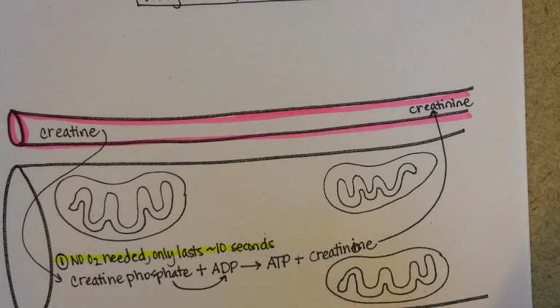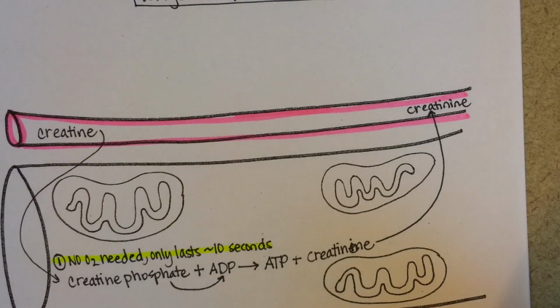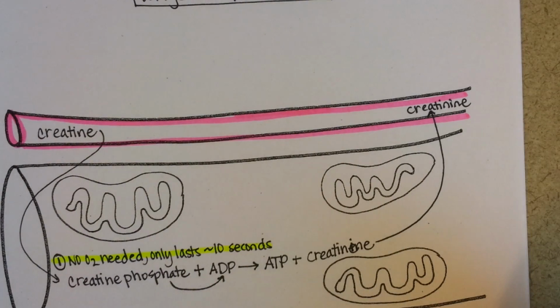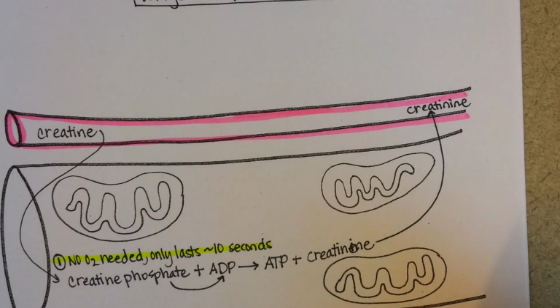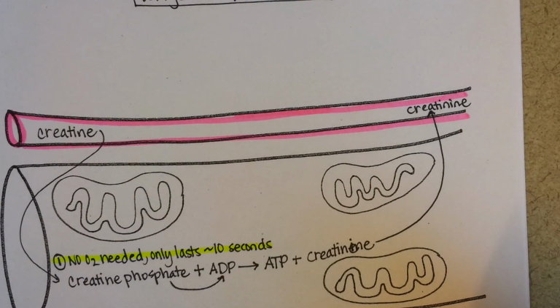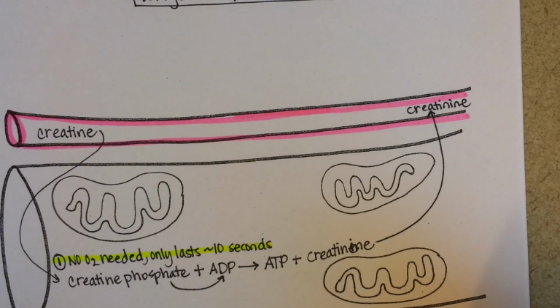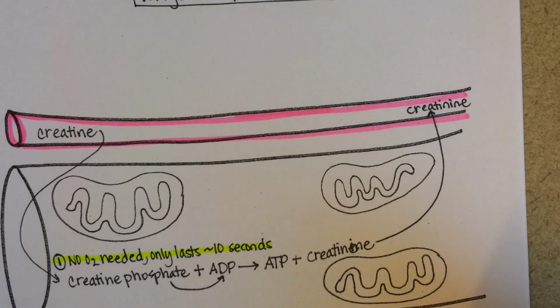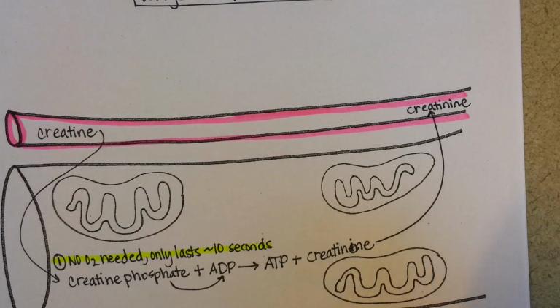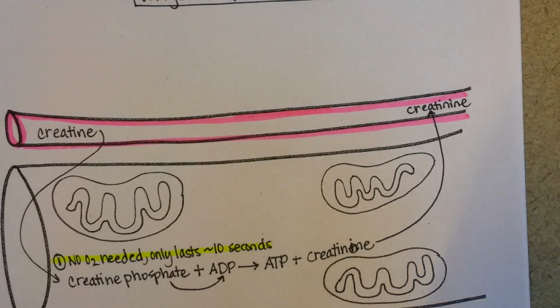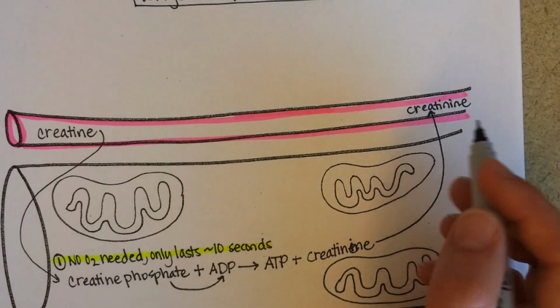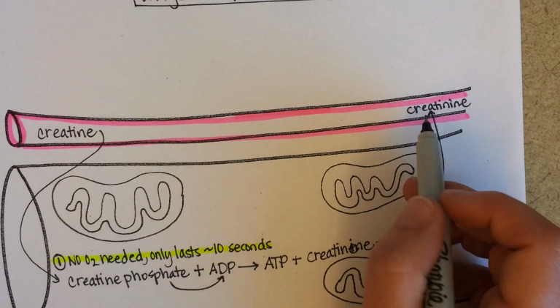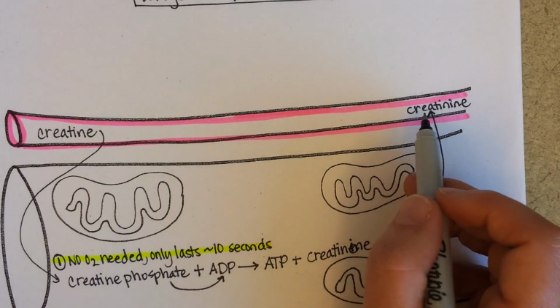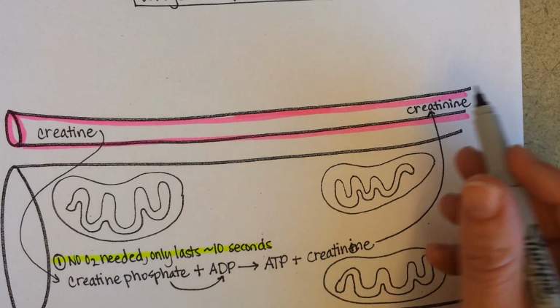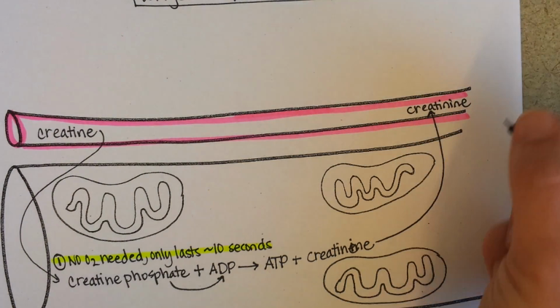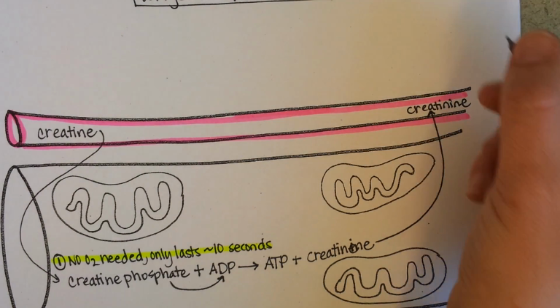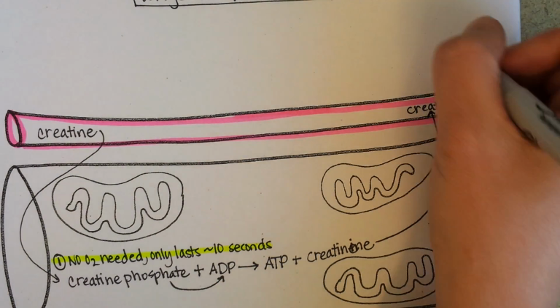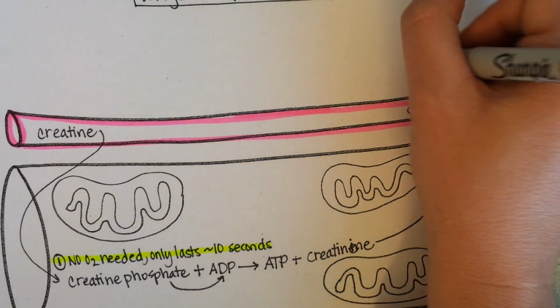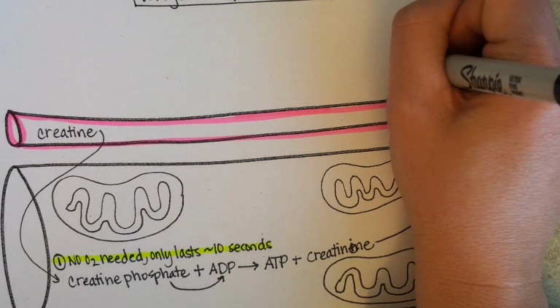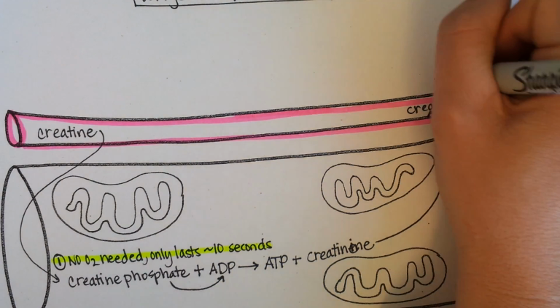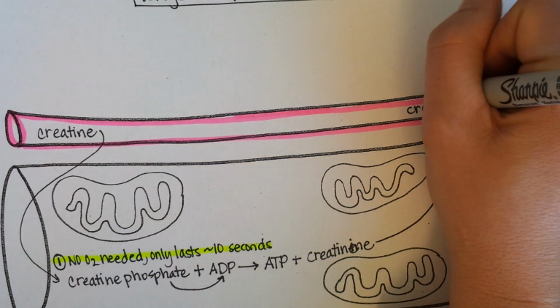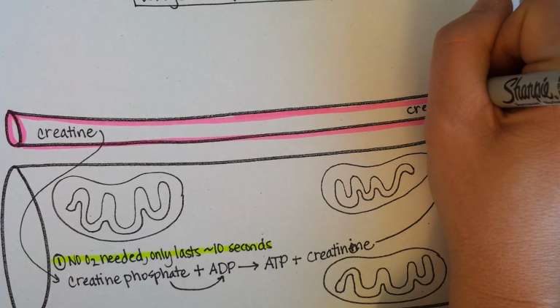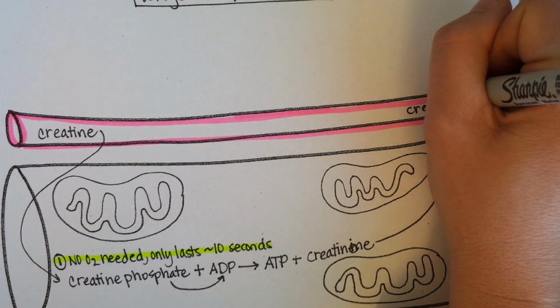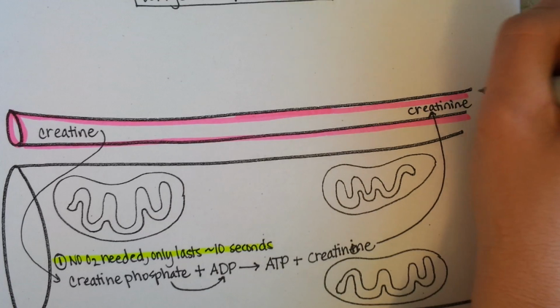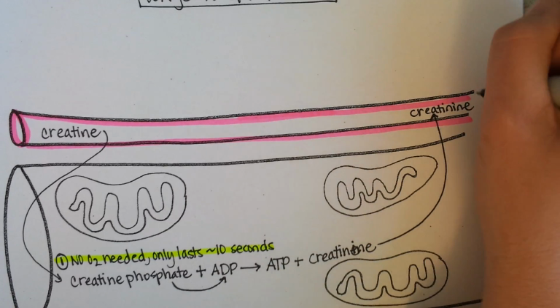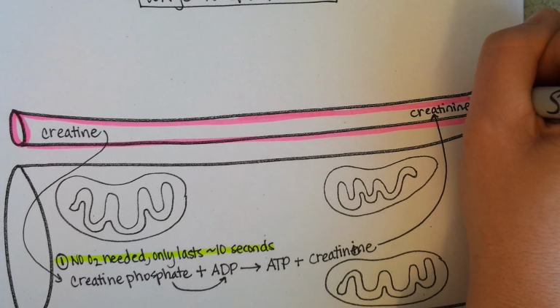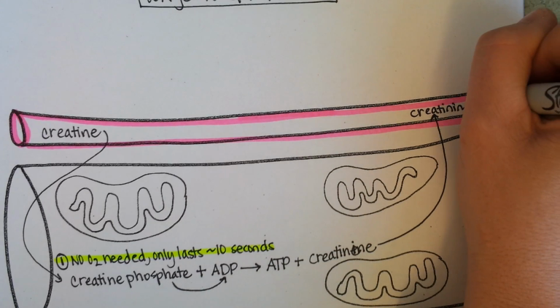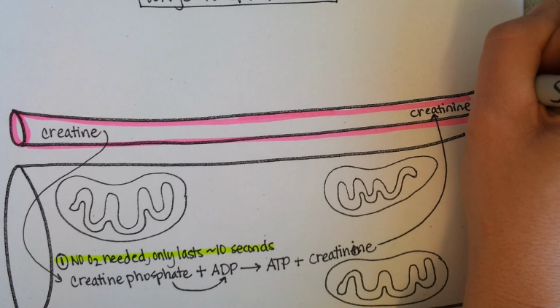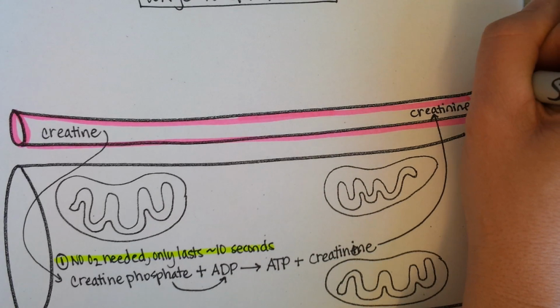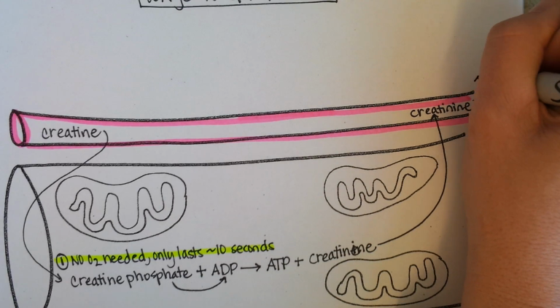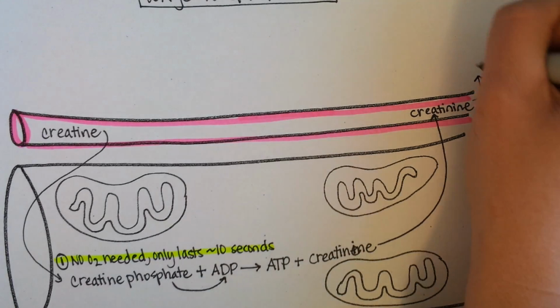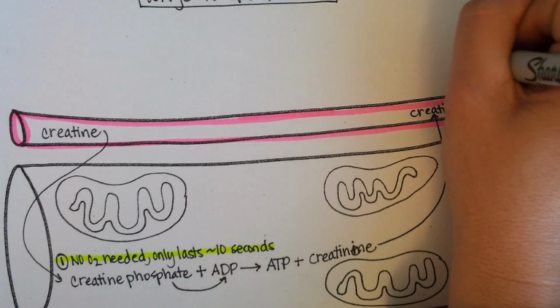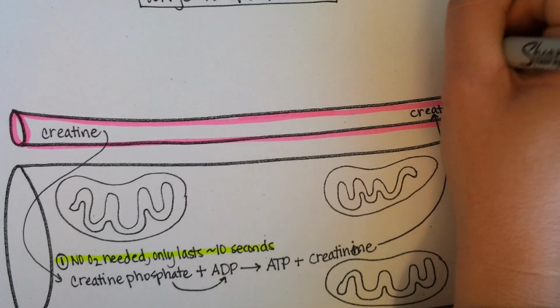That creatinine is a waste product that is carried away by the blood. So creatine is the supplement; creatinine is the waste product of this type of ATP production. Creatinine is toxic in your blood, and so it will go to the kidneys.